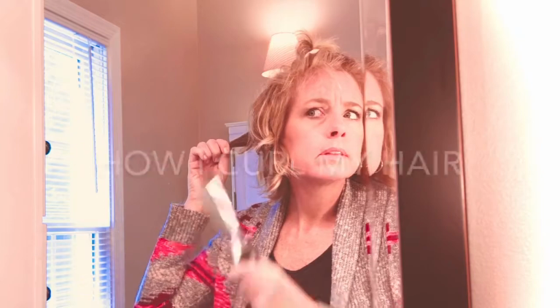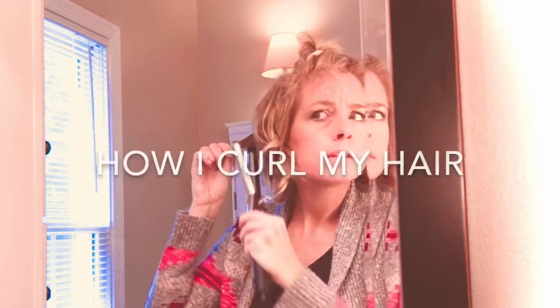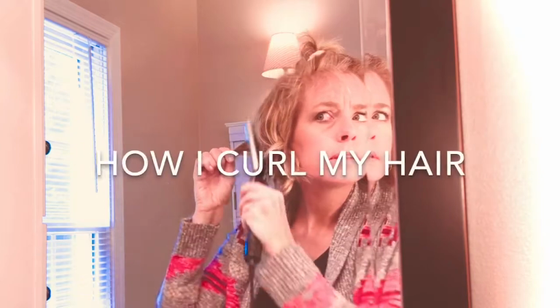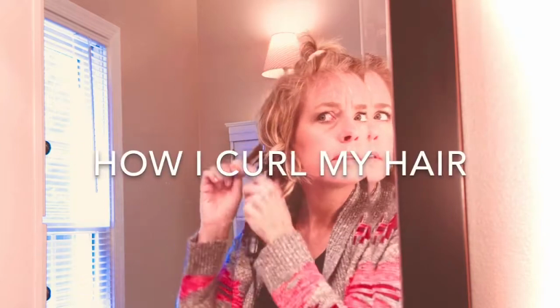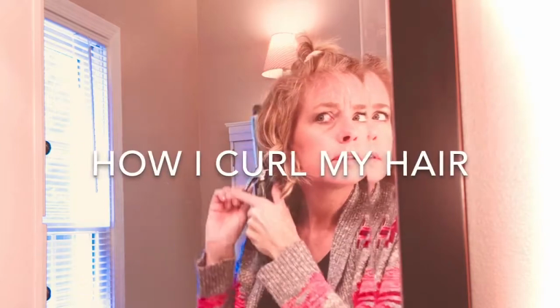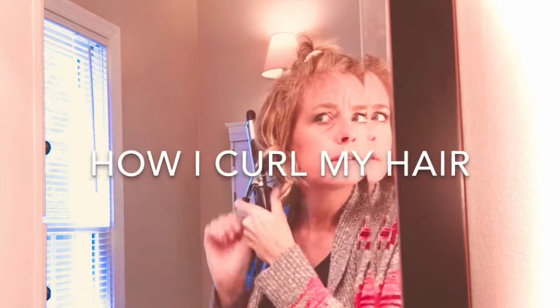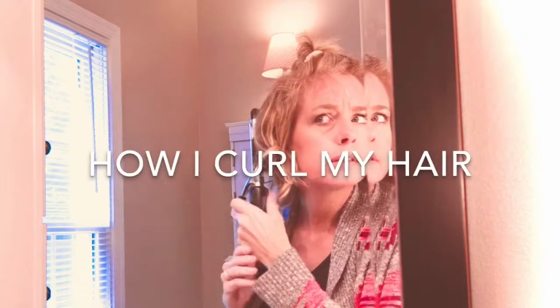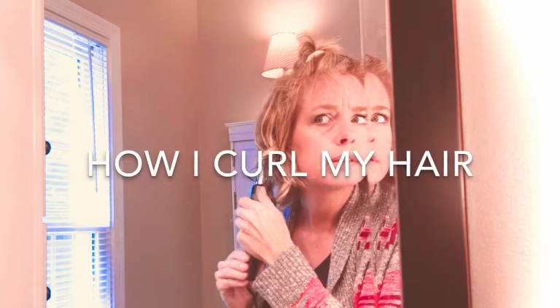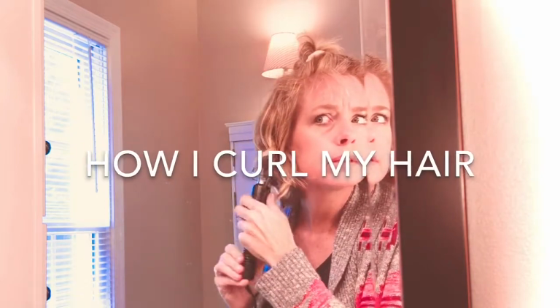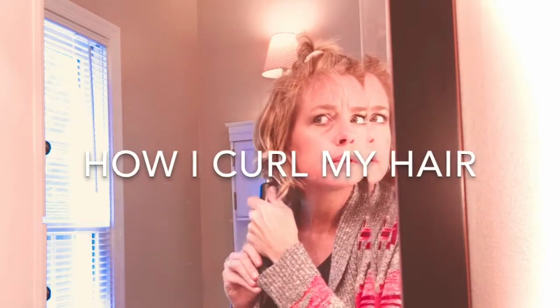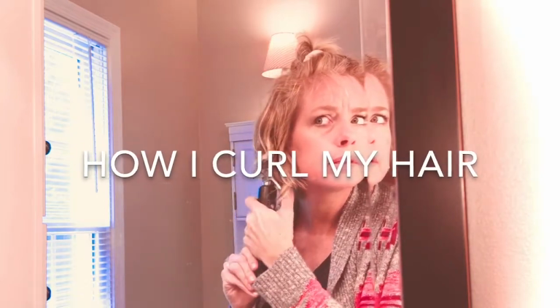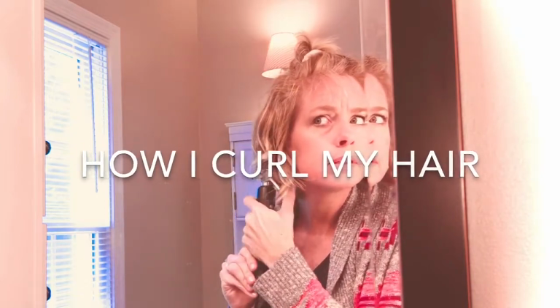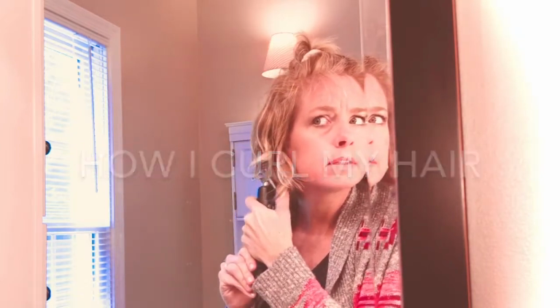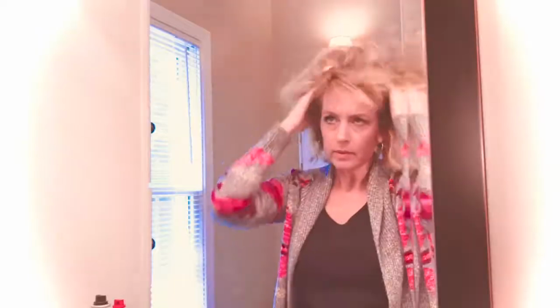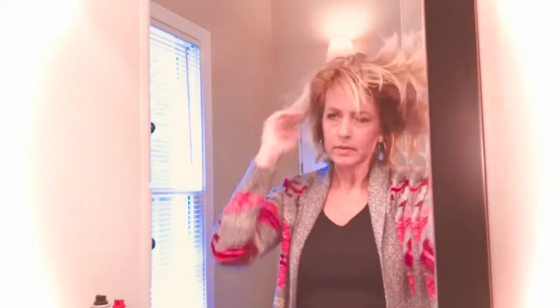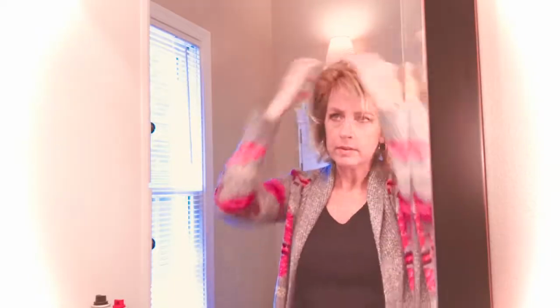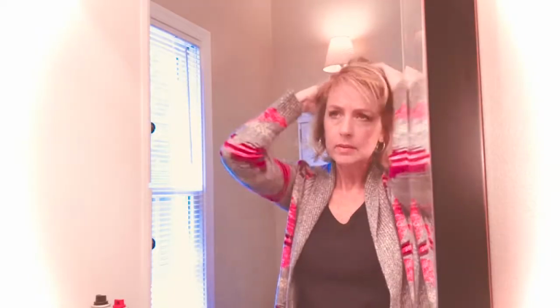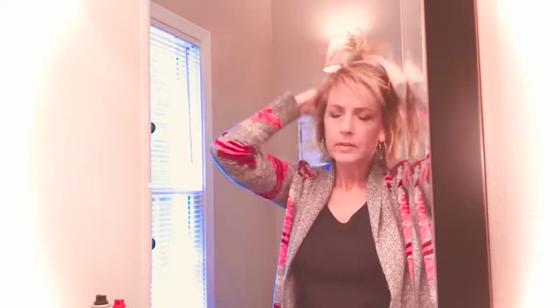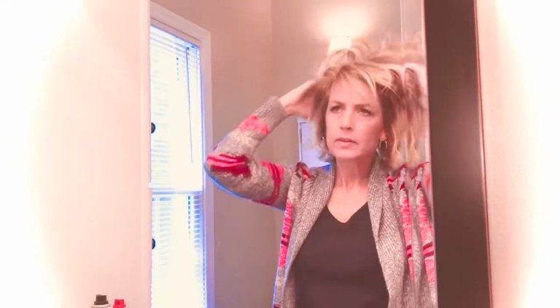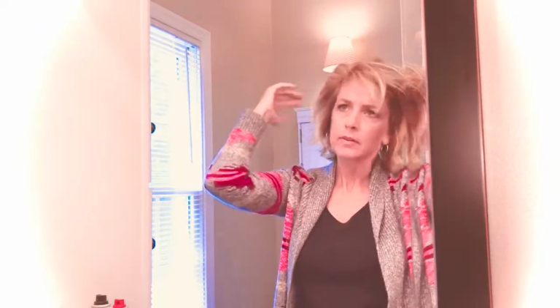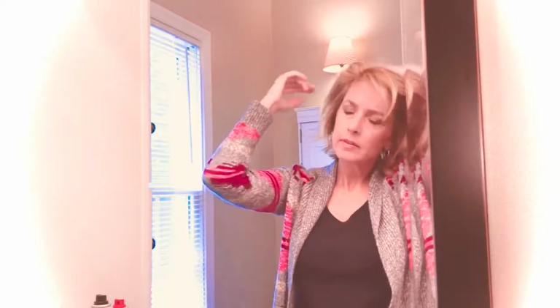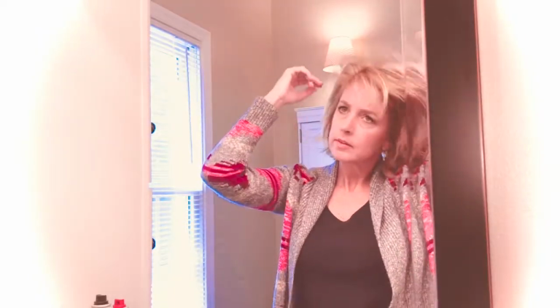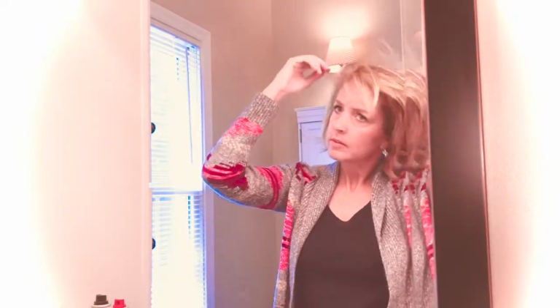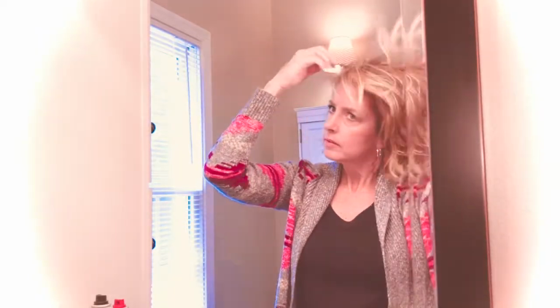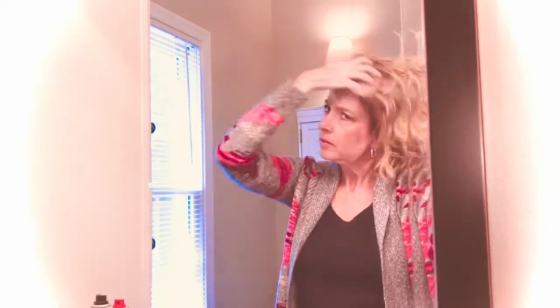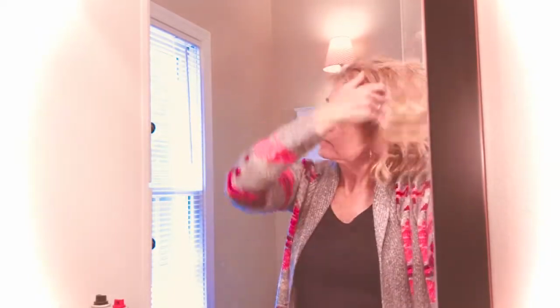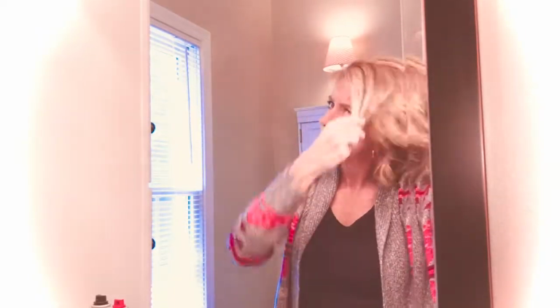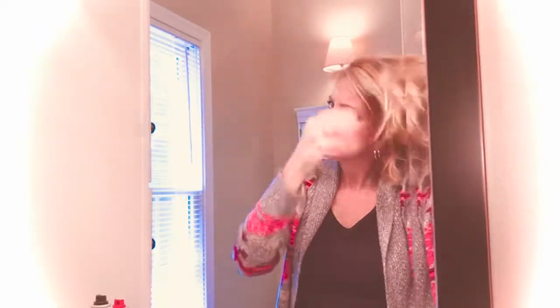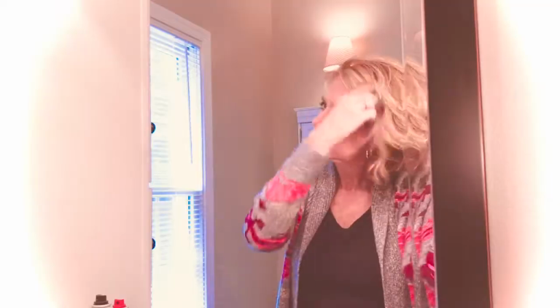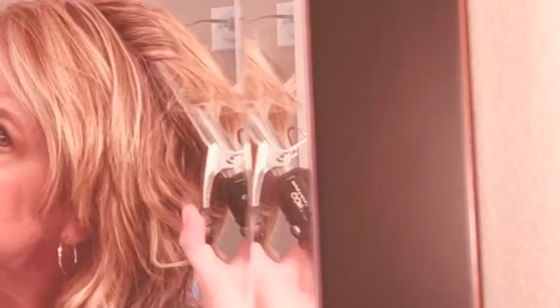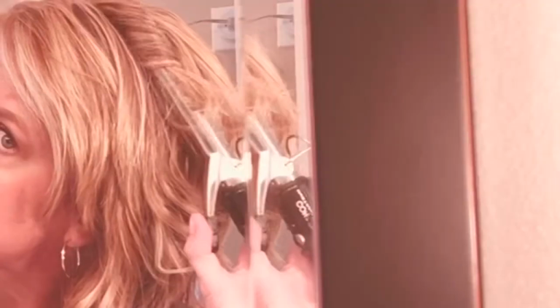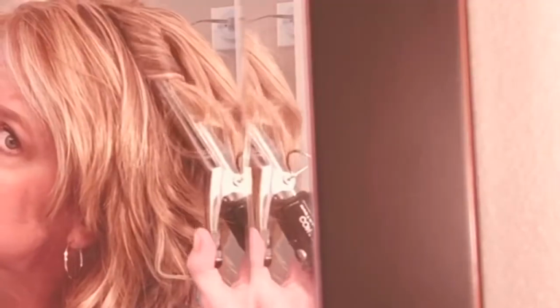Hey guys! Welcome back to Living Gratefully, and welcome if you're new here. Today I'm showing you how I curl my day two hair.